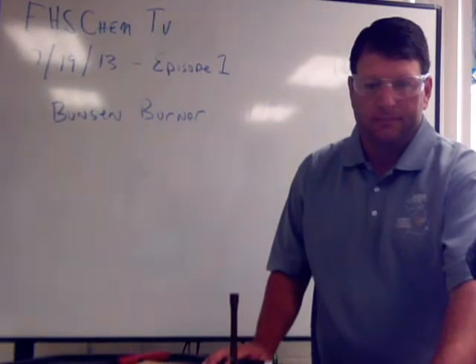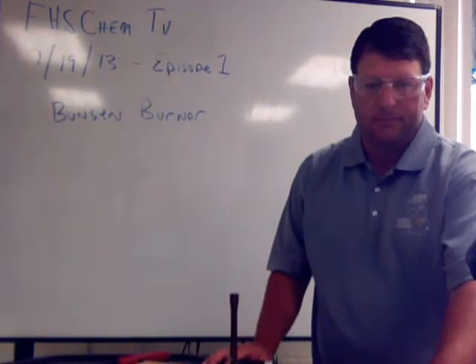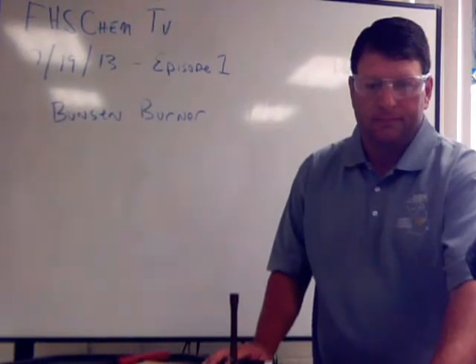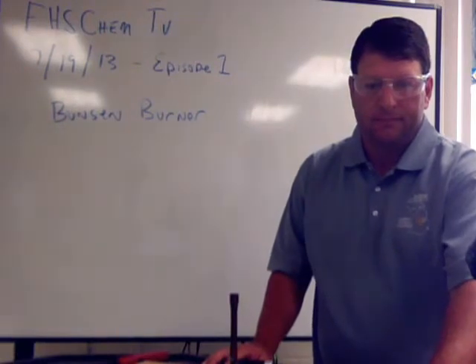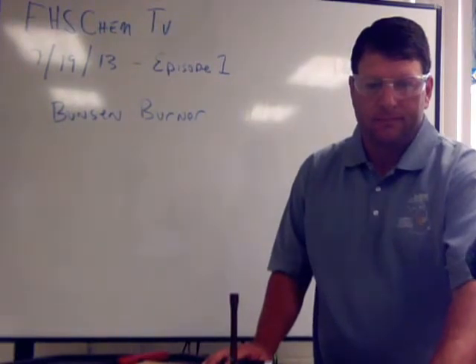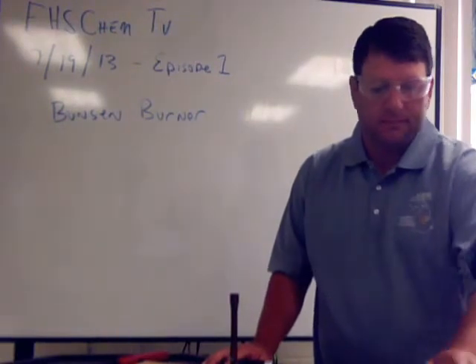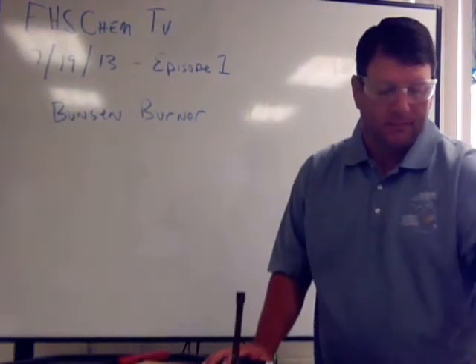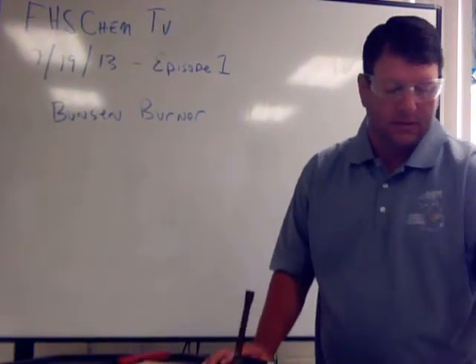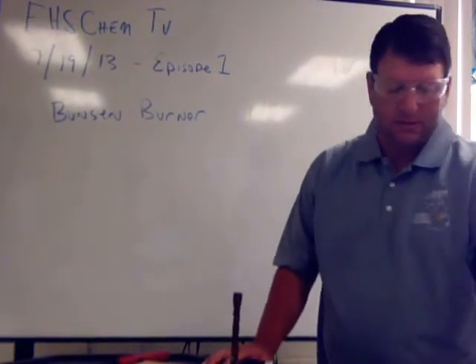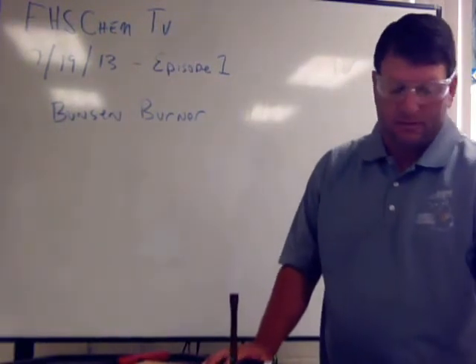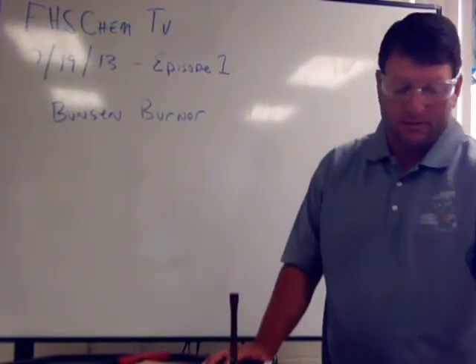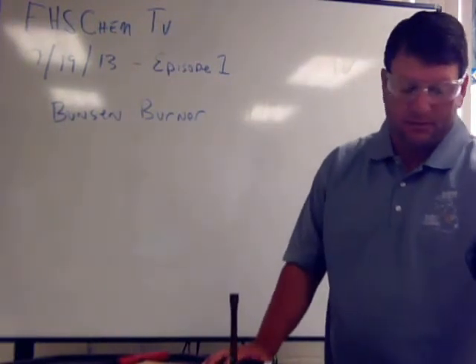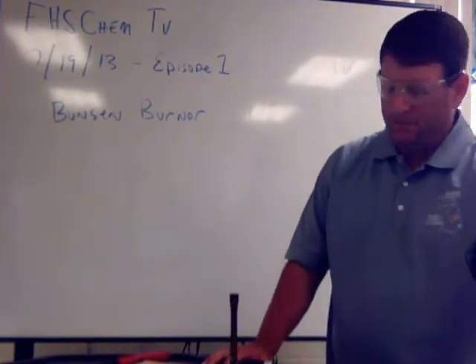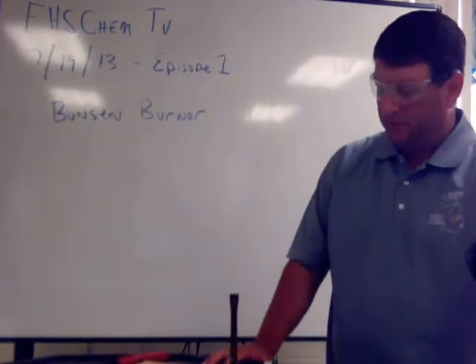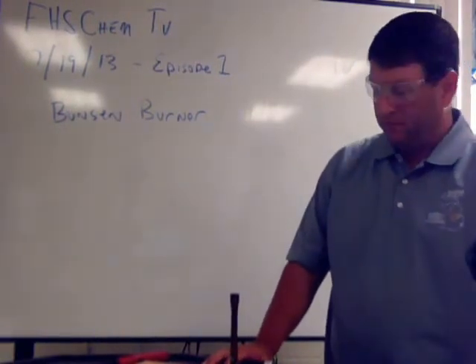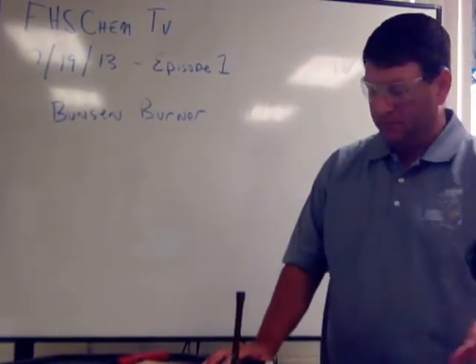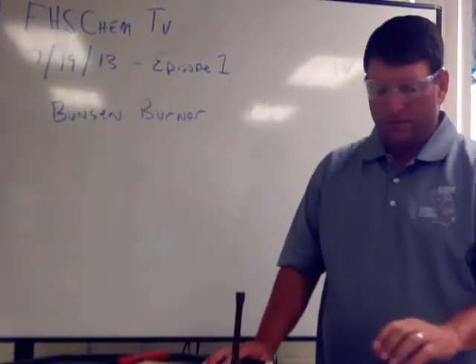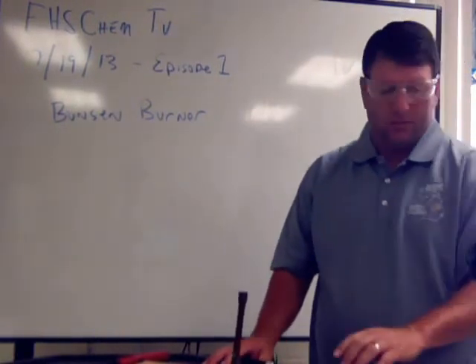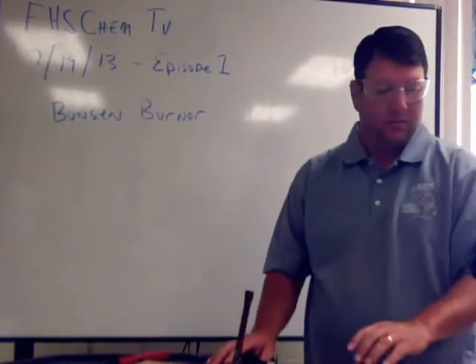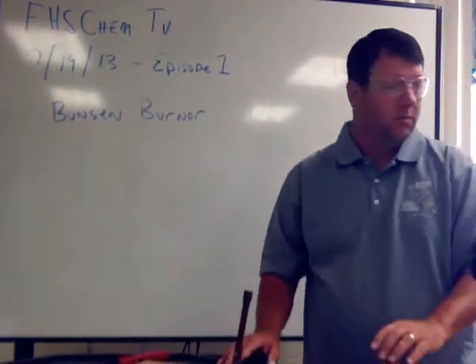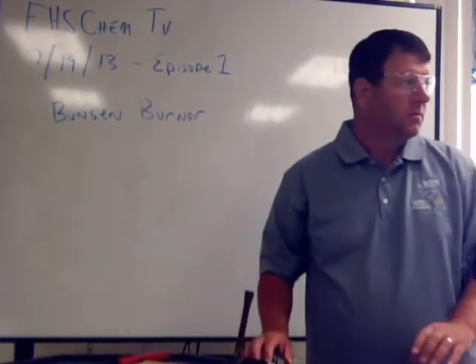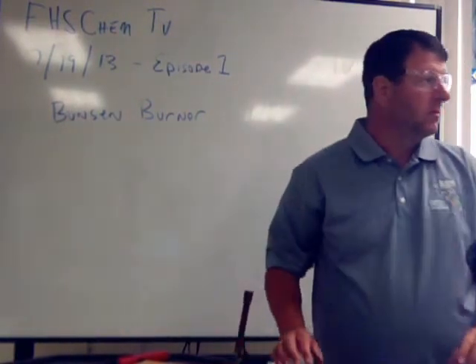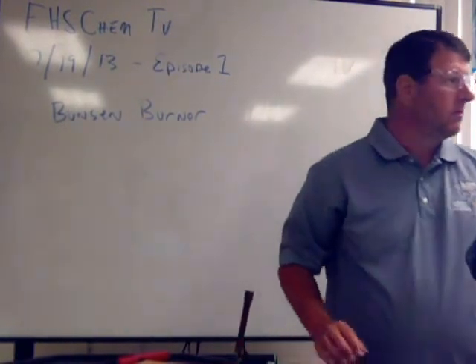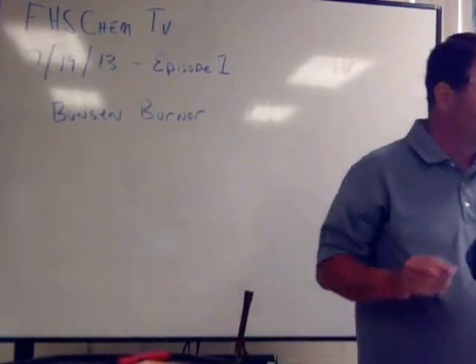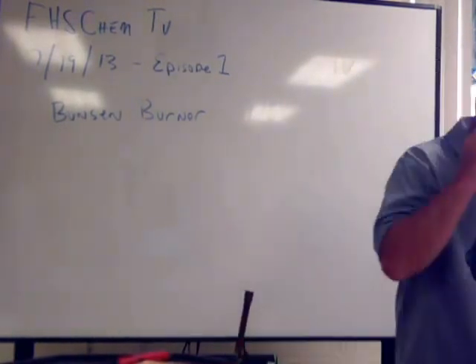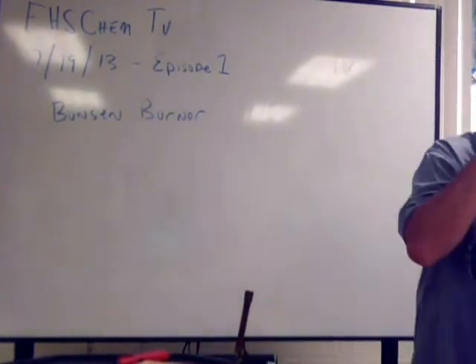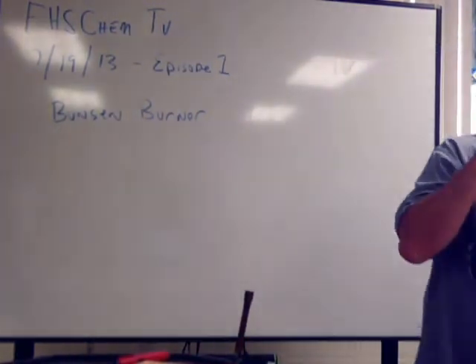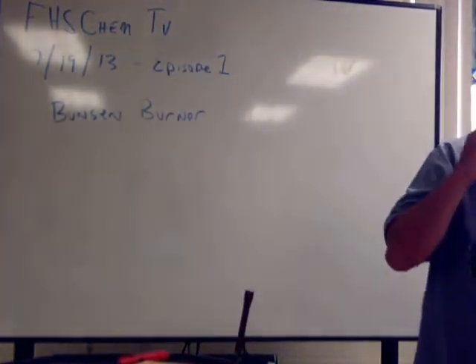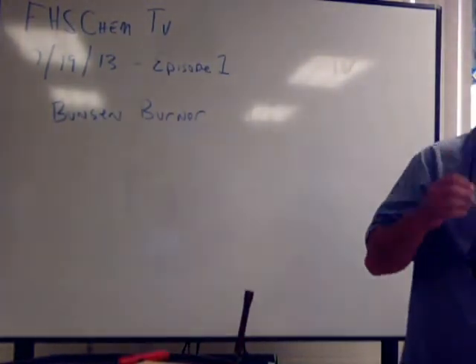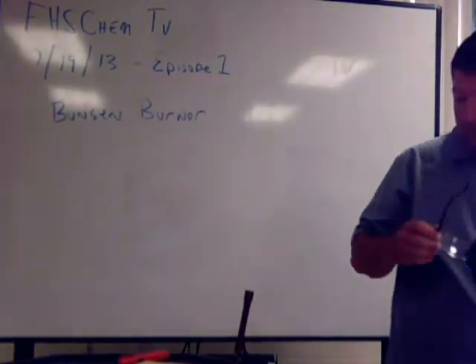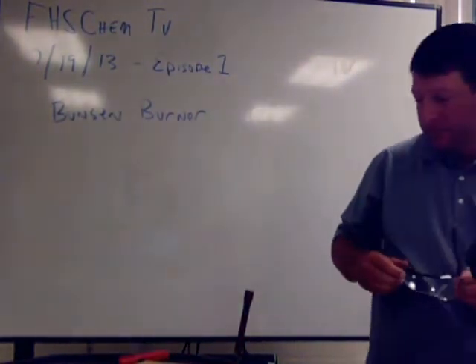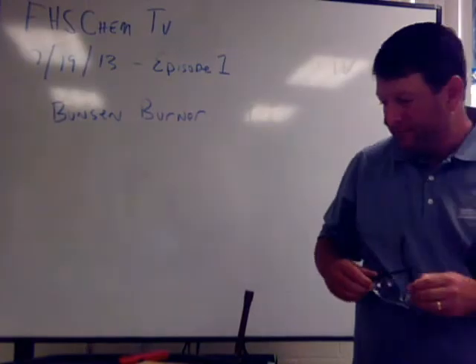Thank you for watching FHS ChemTV. Have a great day.